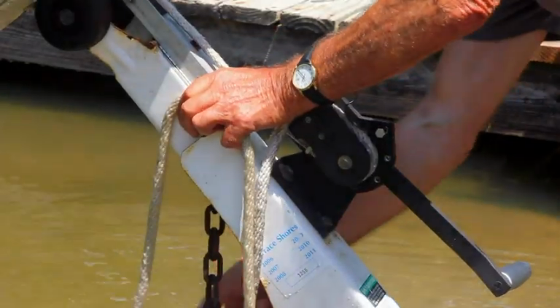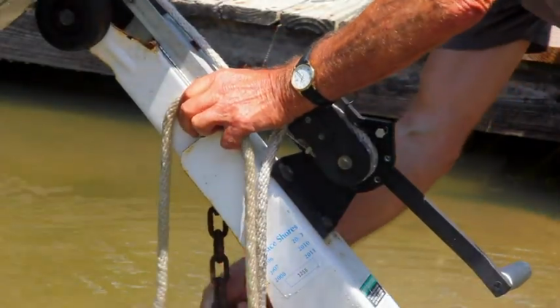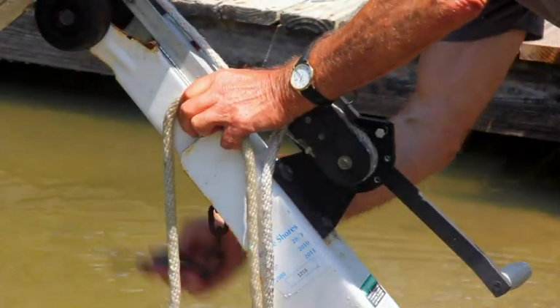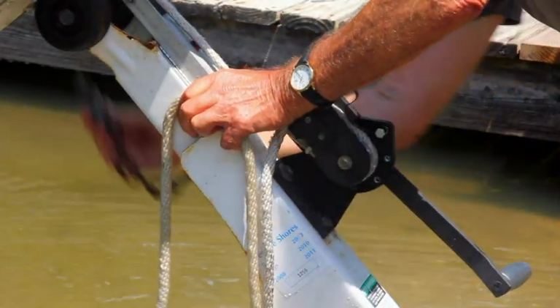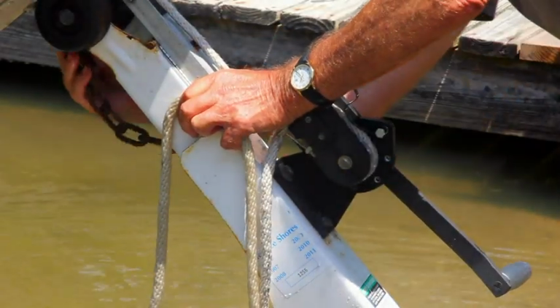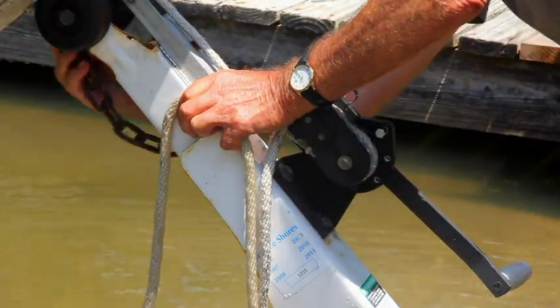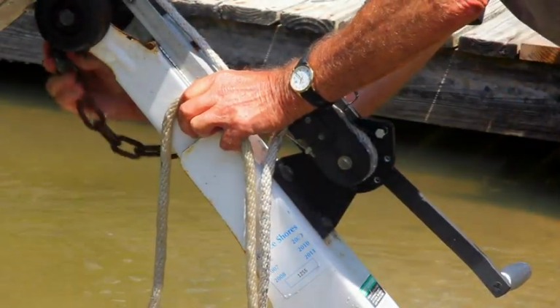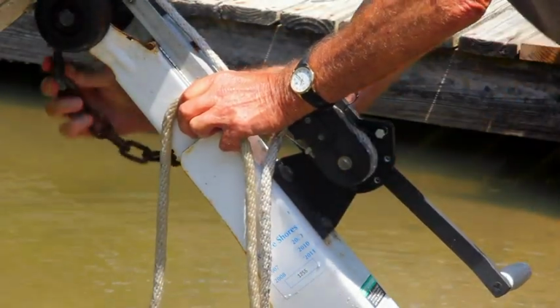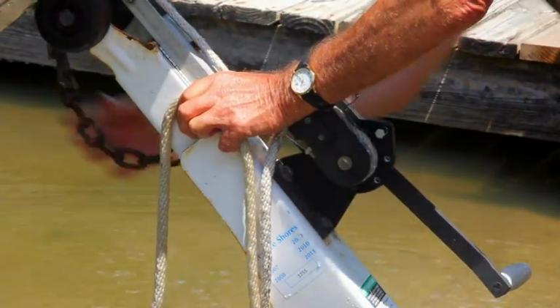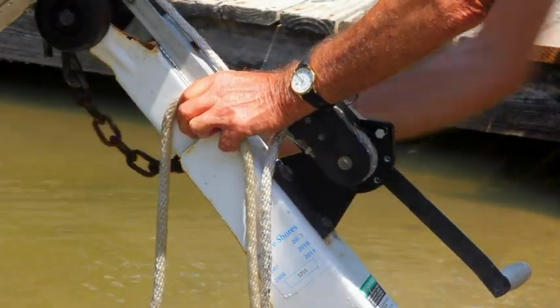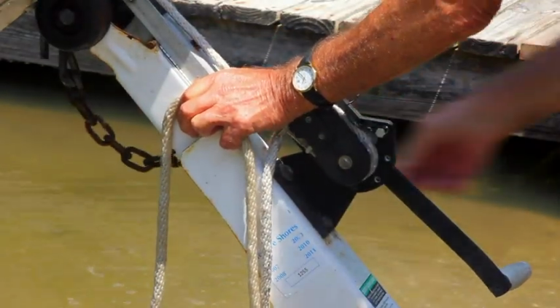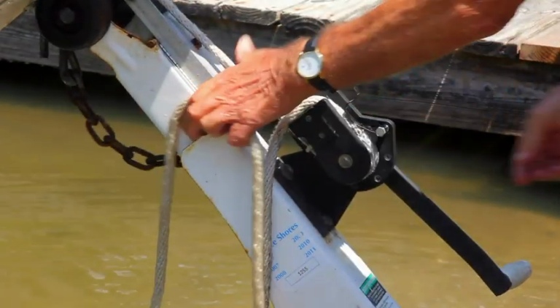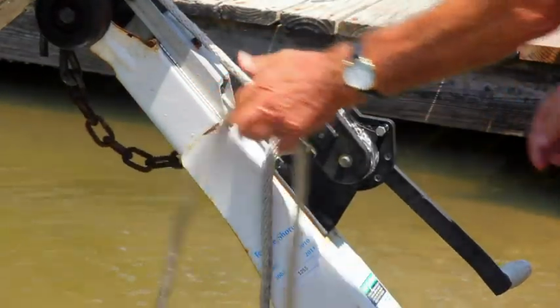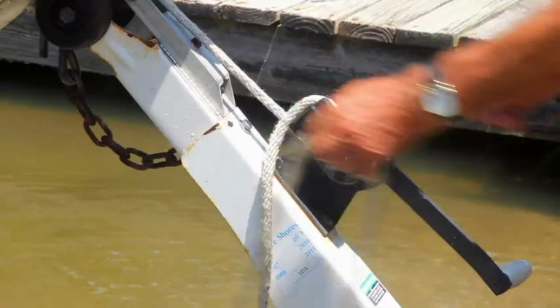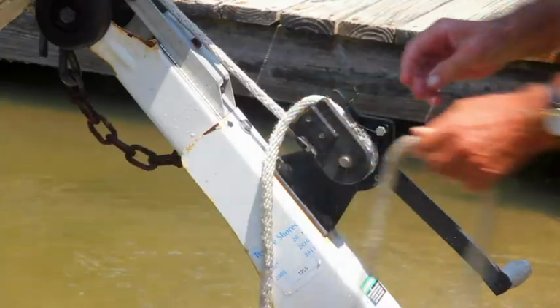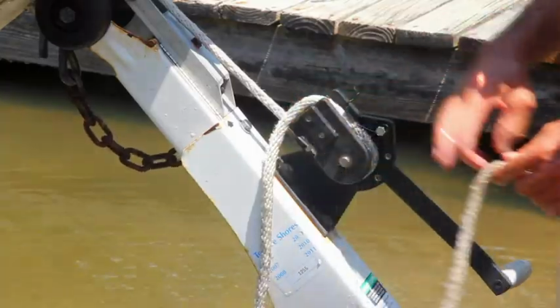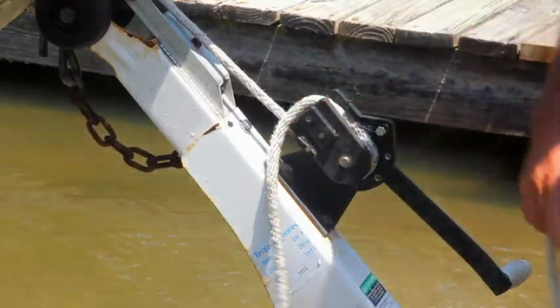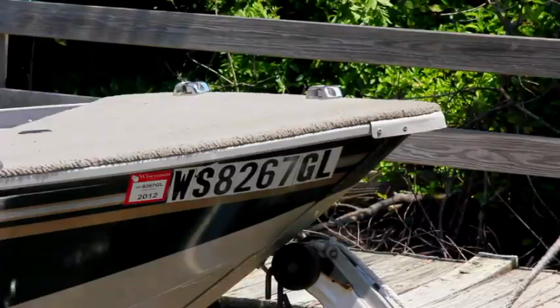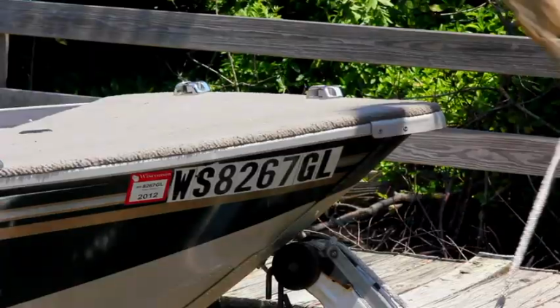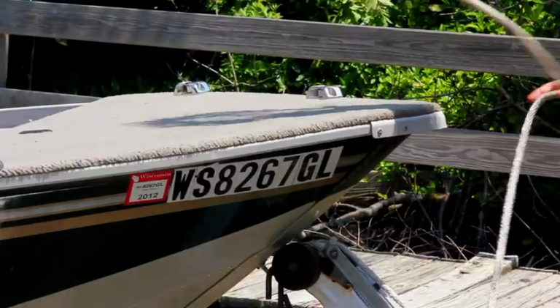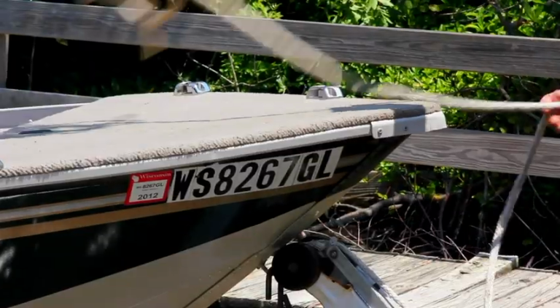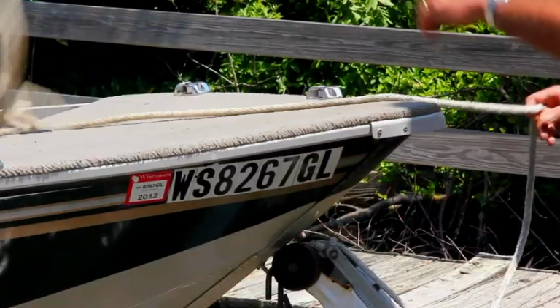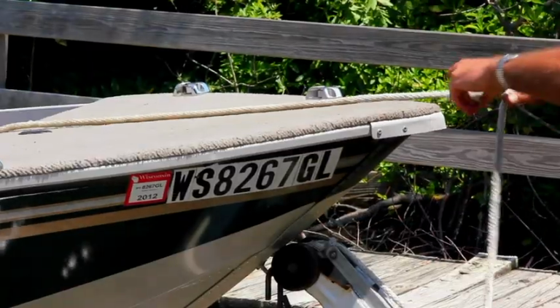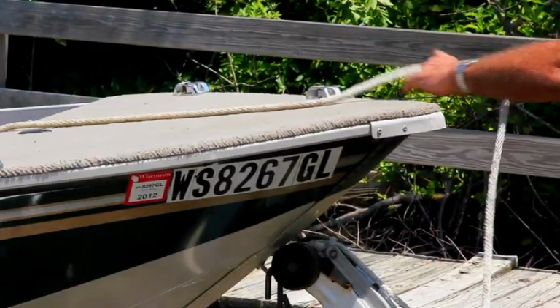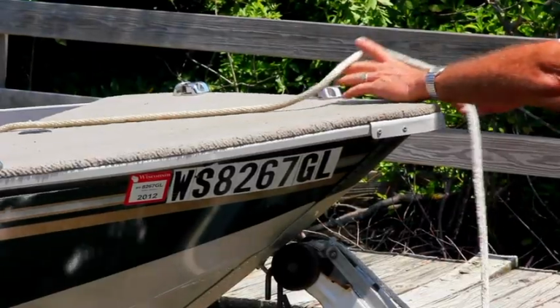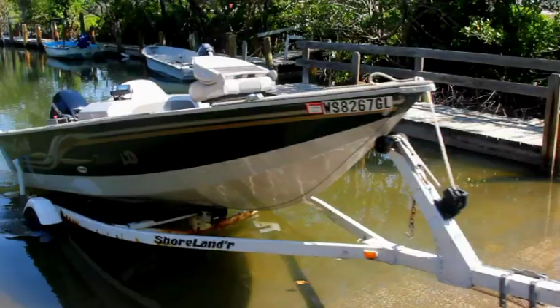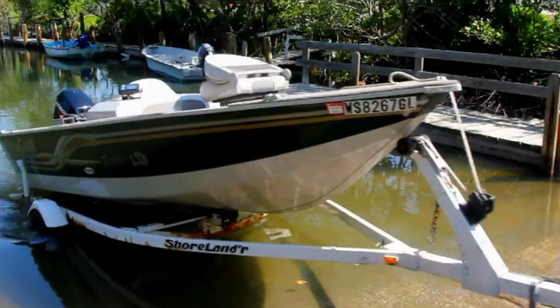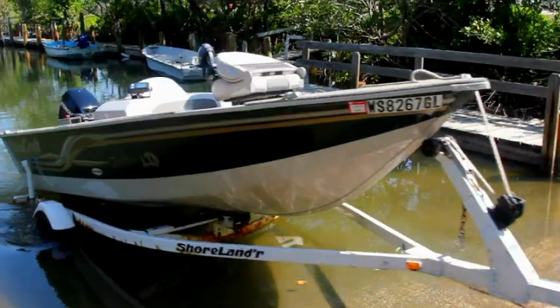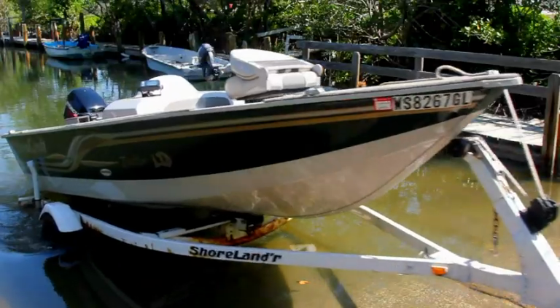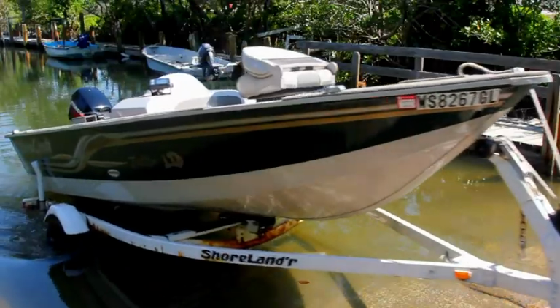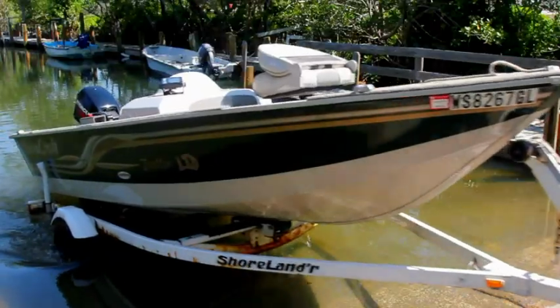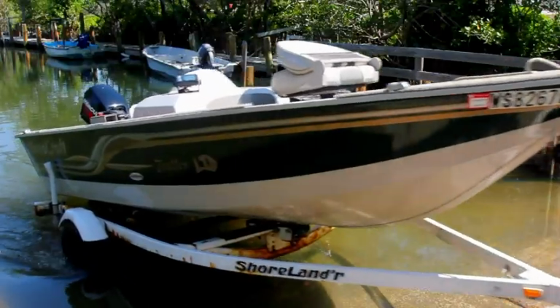Finally, just connect your trailer chain, toss the line on board, and you're out of there.